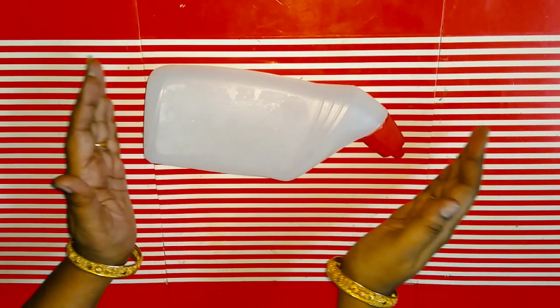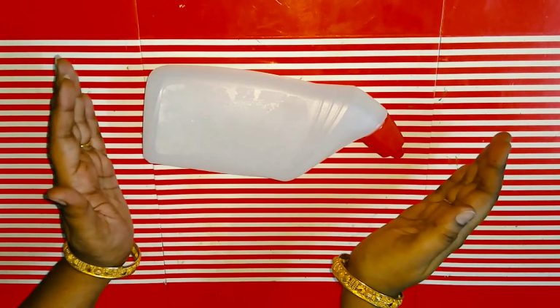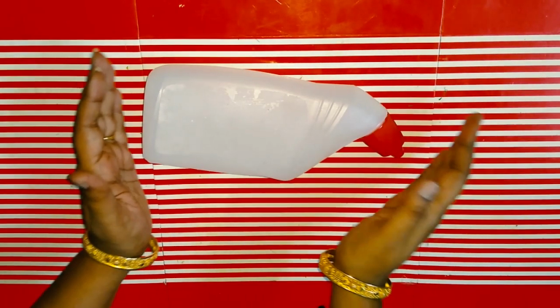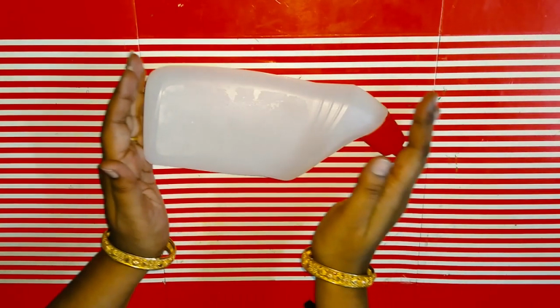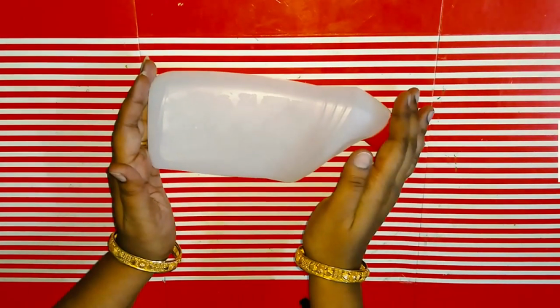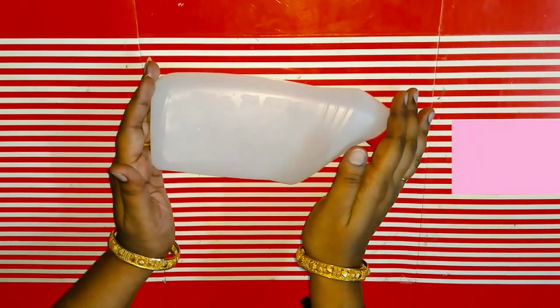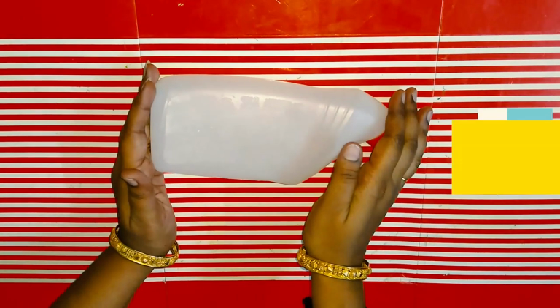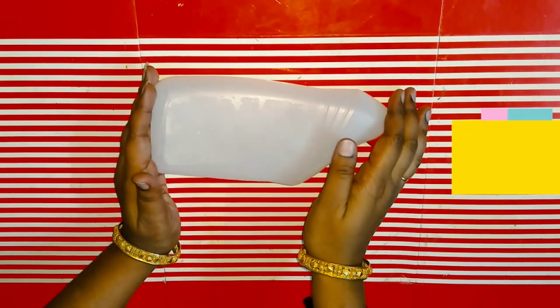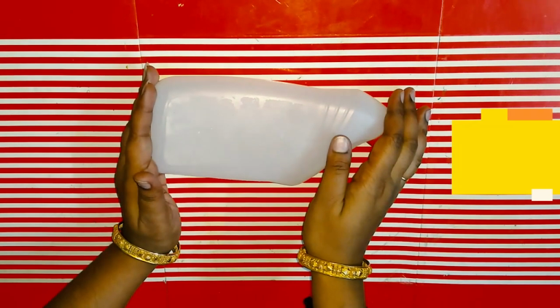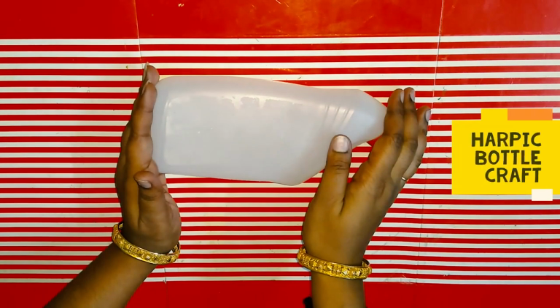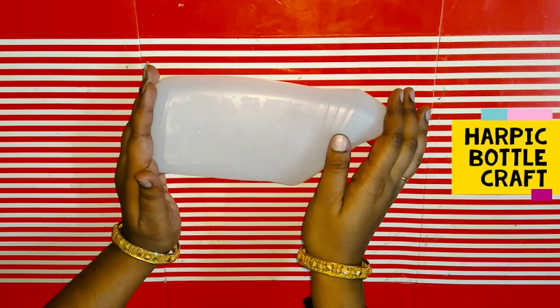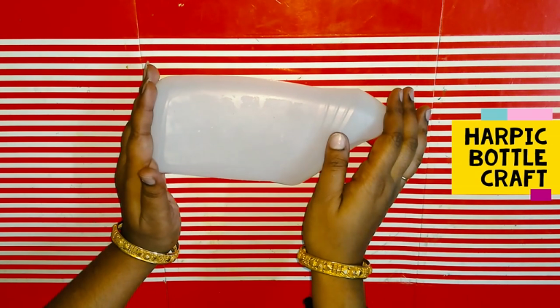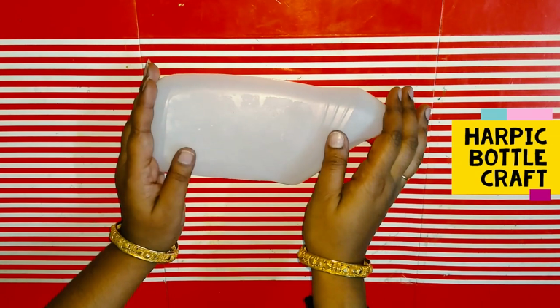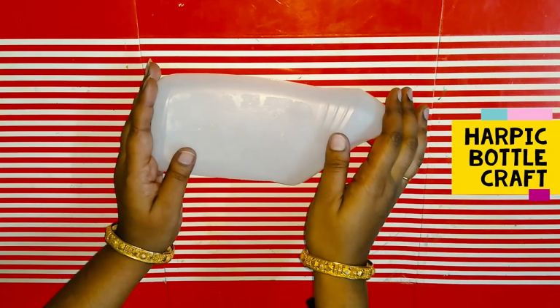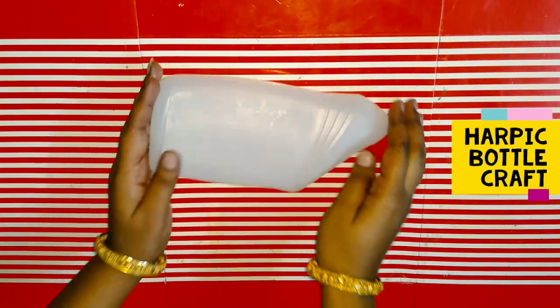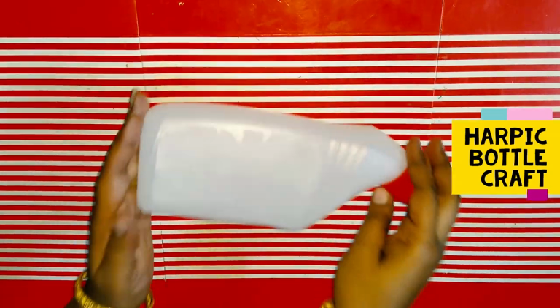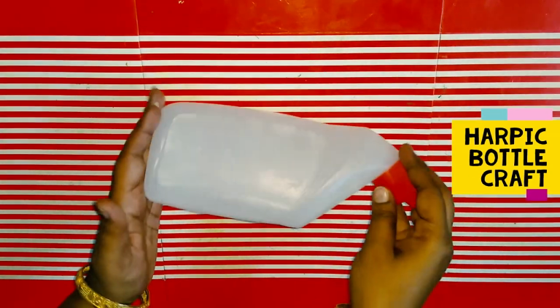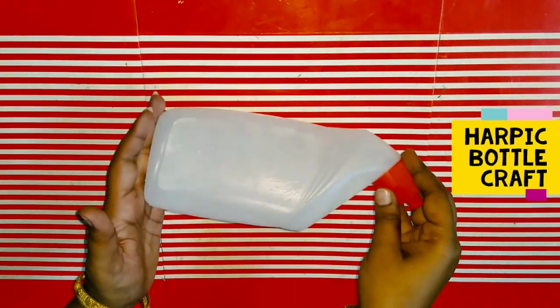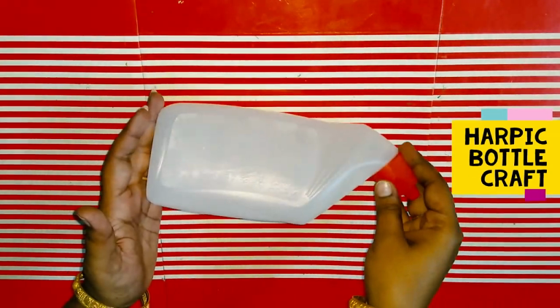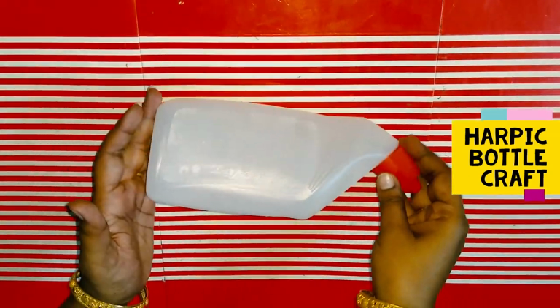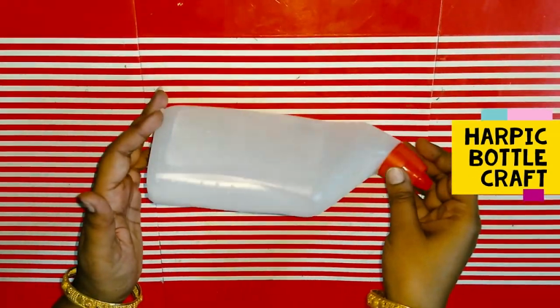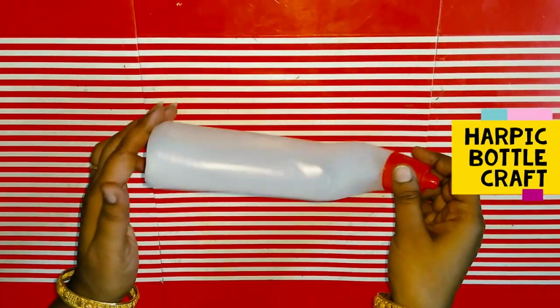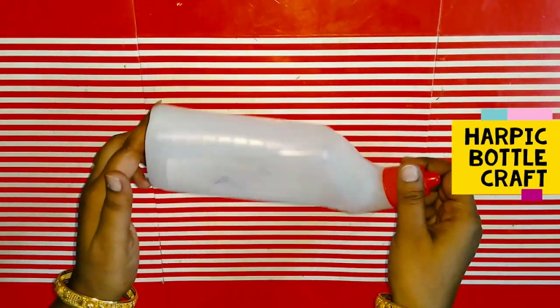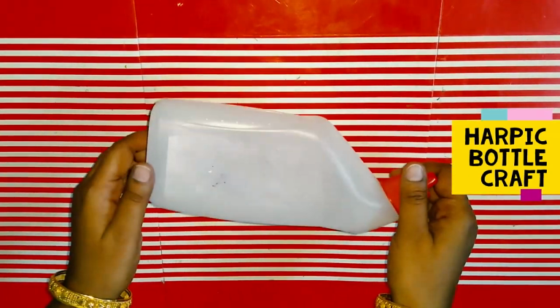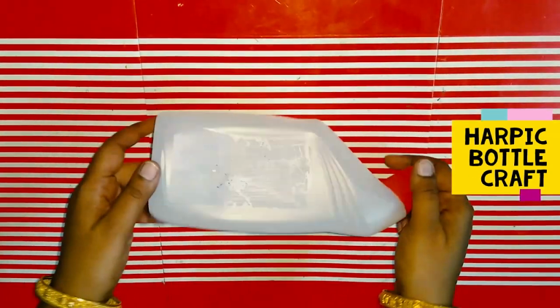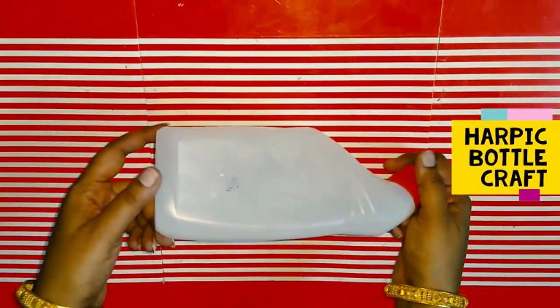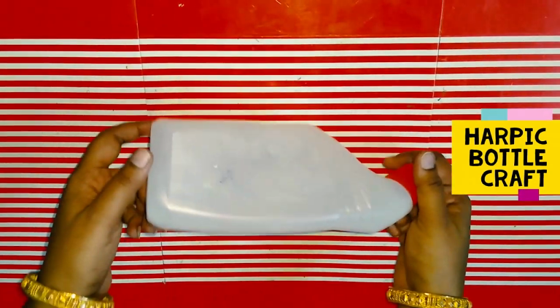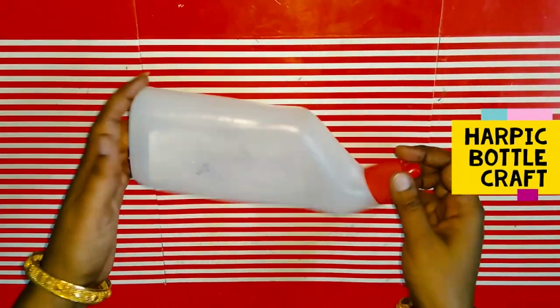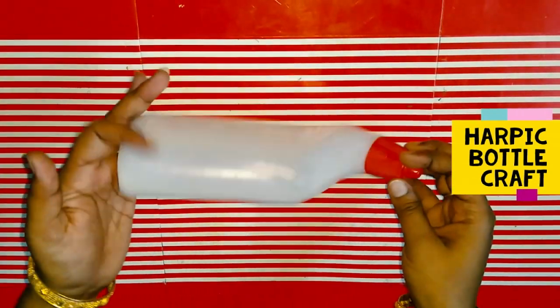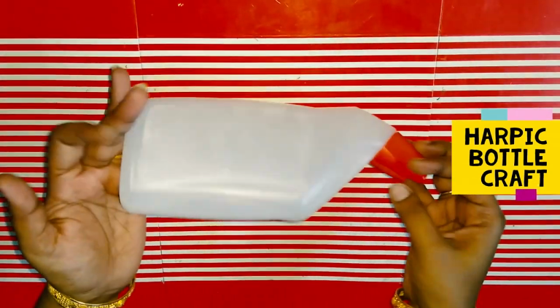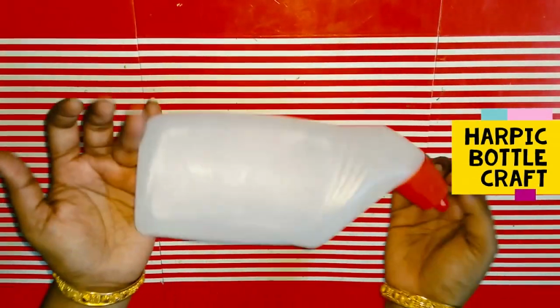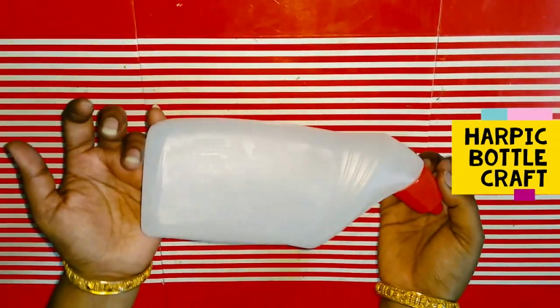Hello! Hi! Welcome to Nutto's Channel! Today we are going to craft a half-pick bottle.